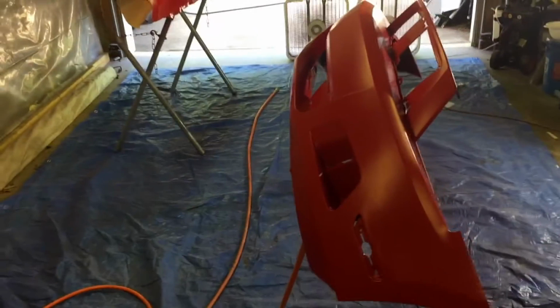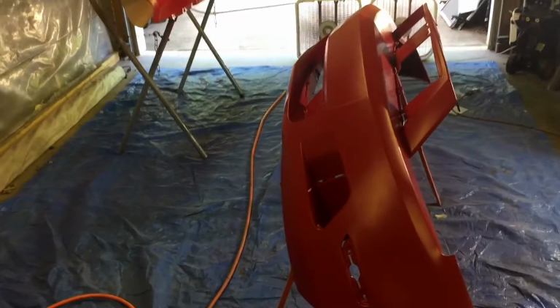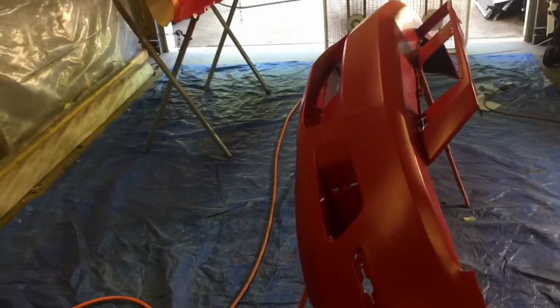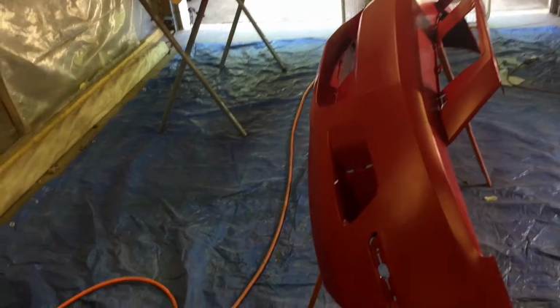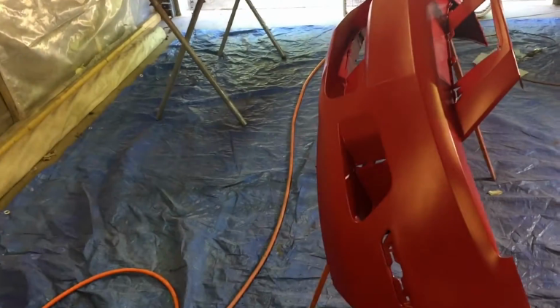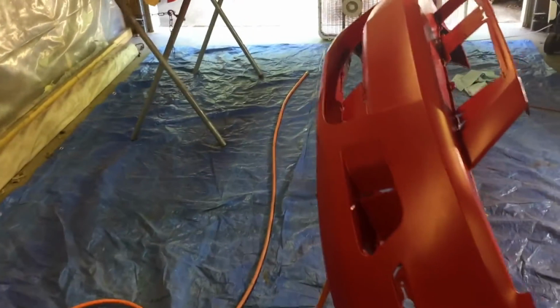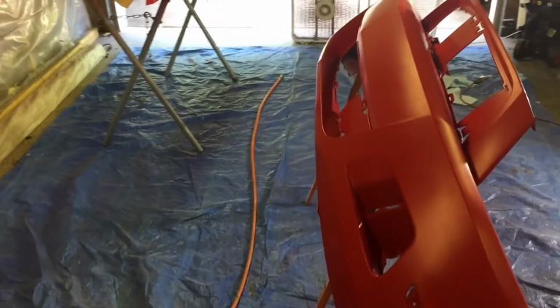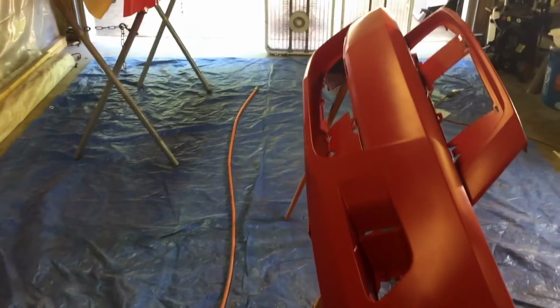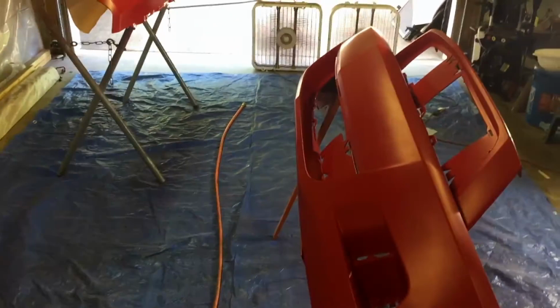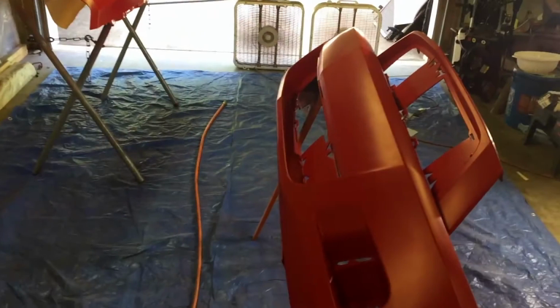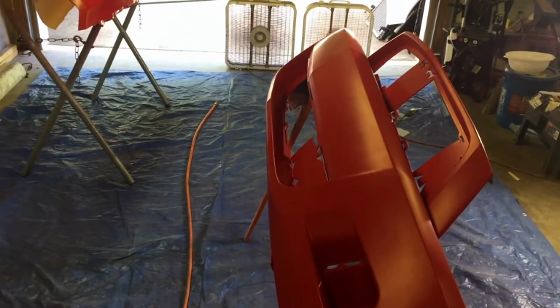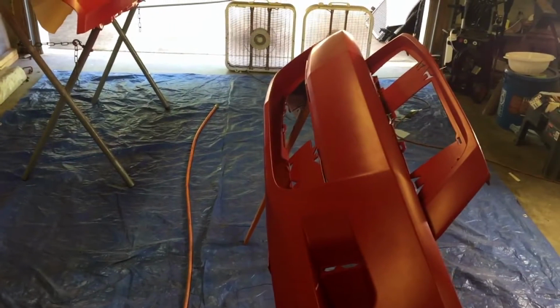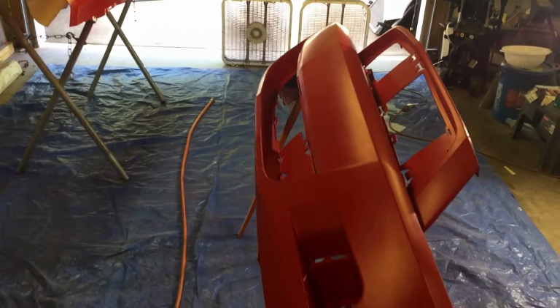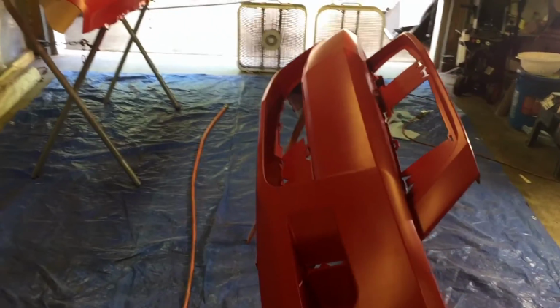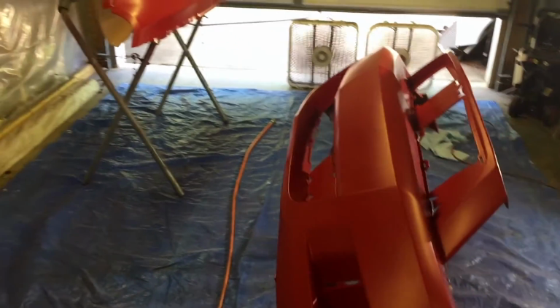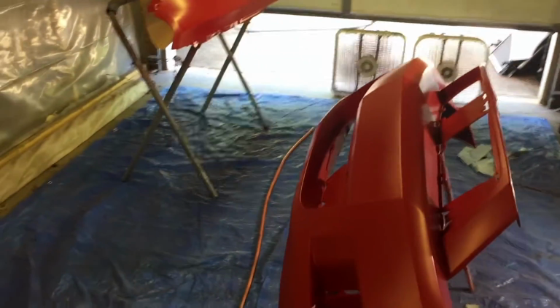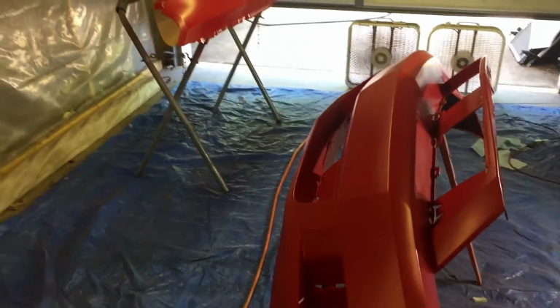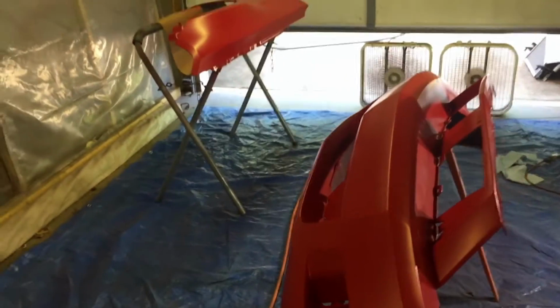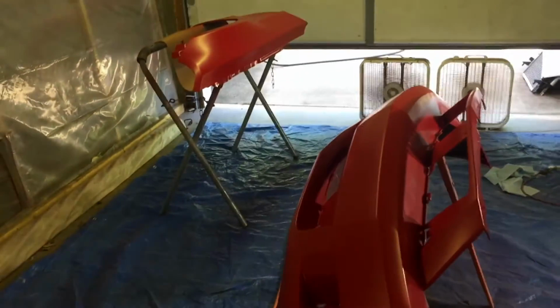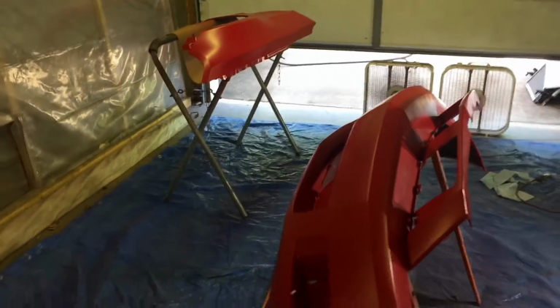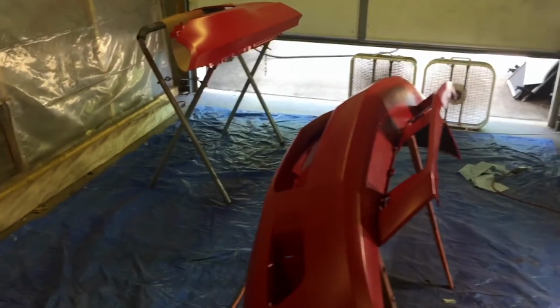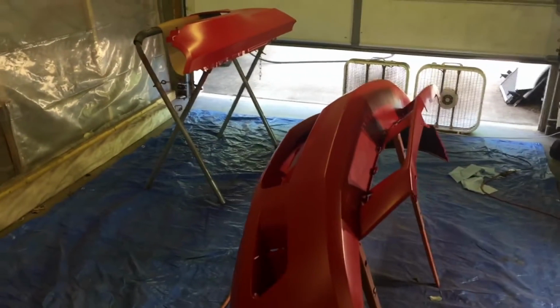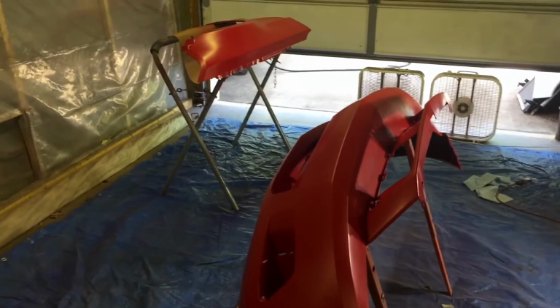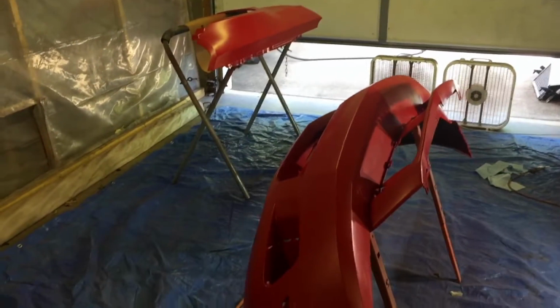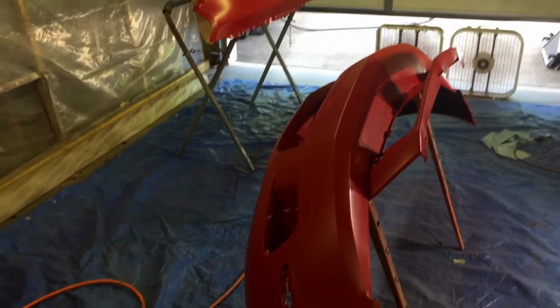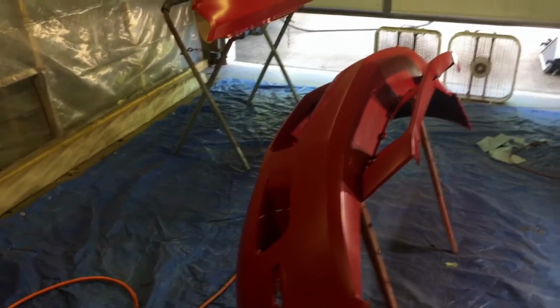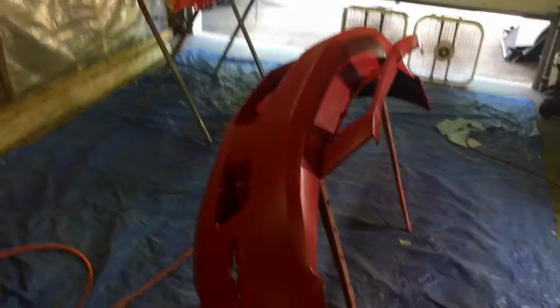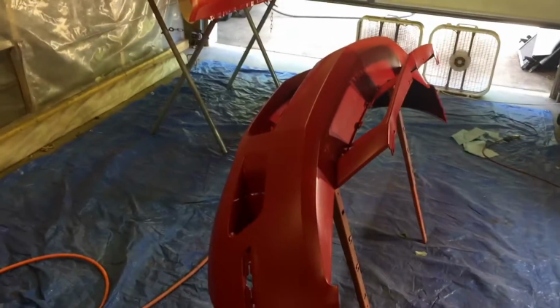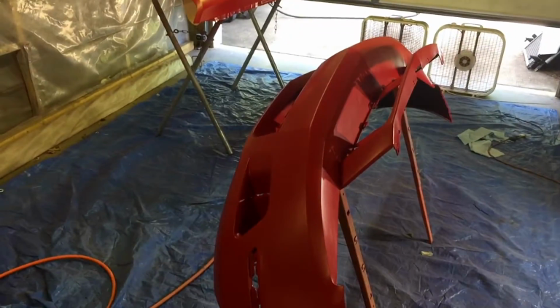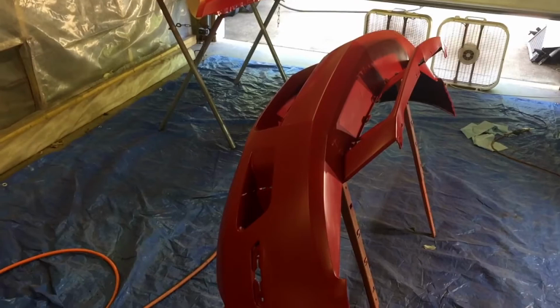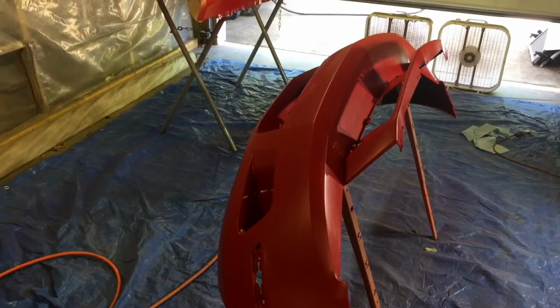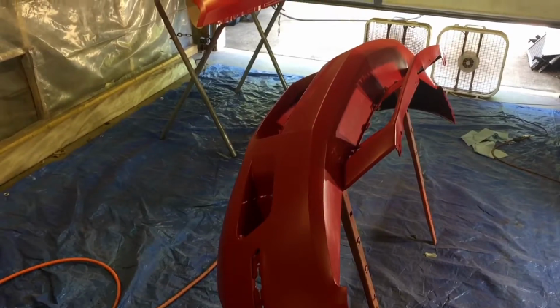The color is all dry. I'm going to tack cloth it off one more time and get ready for the clear. Here we go.